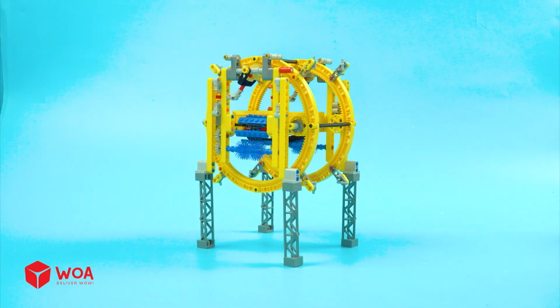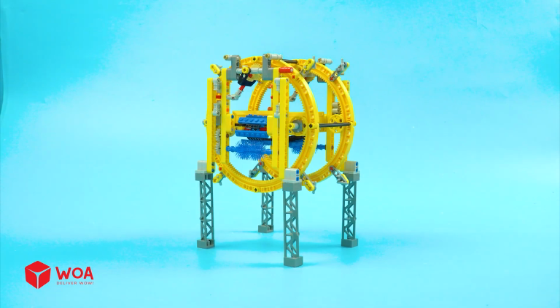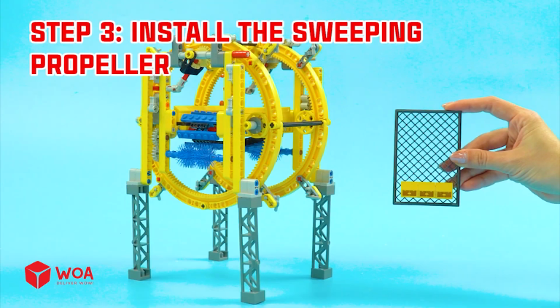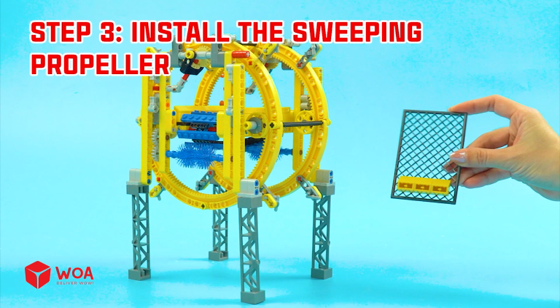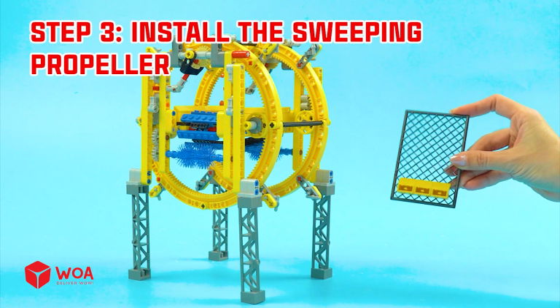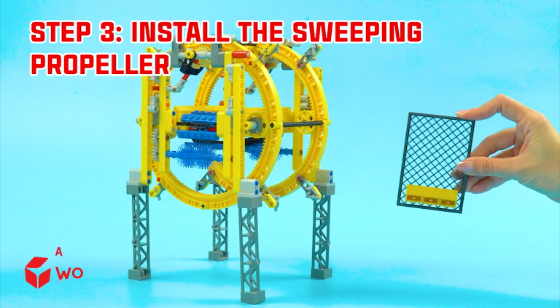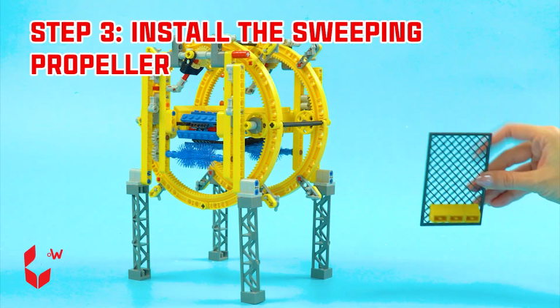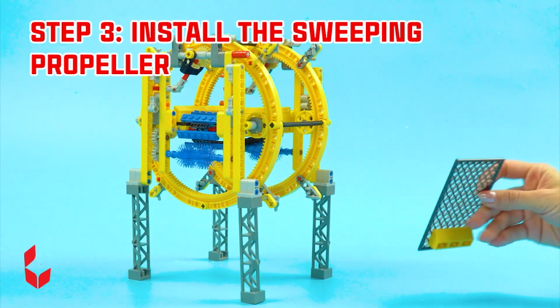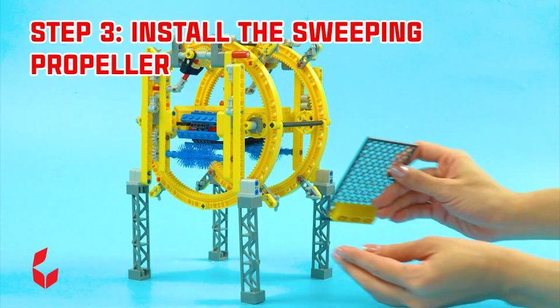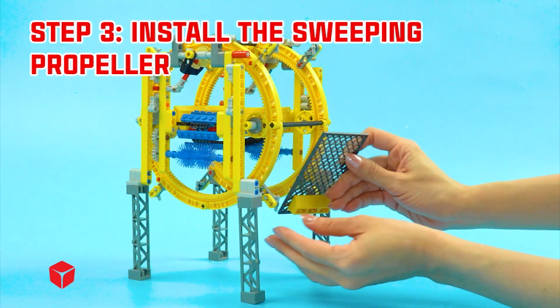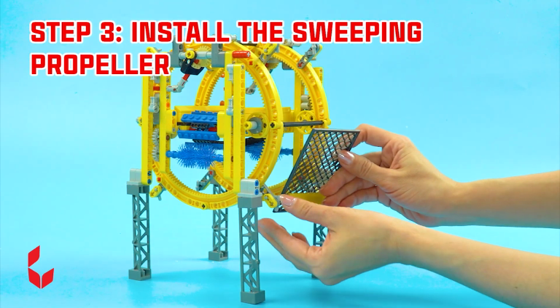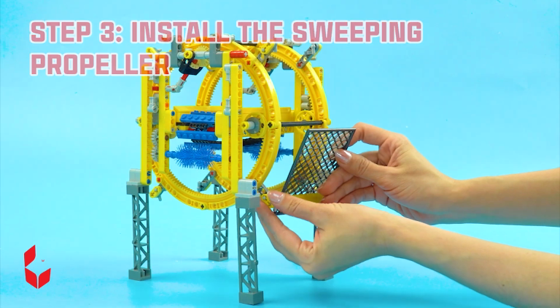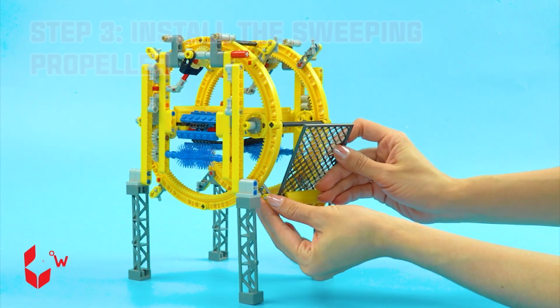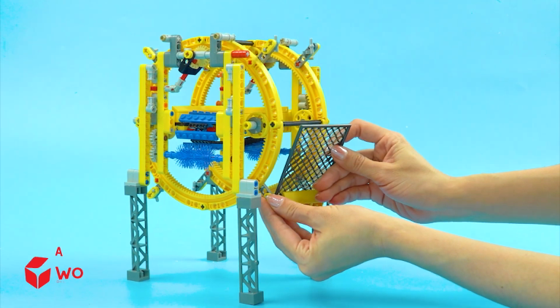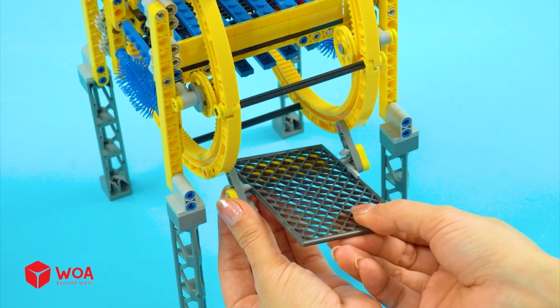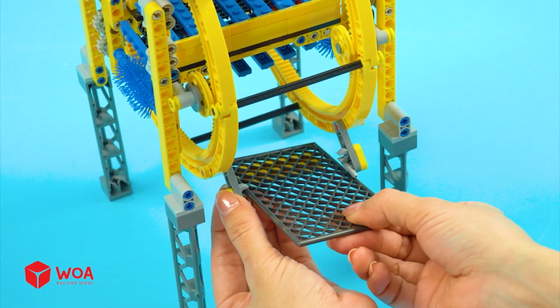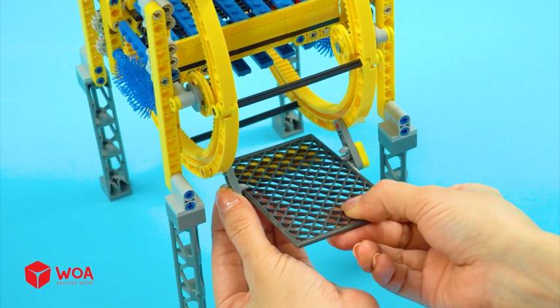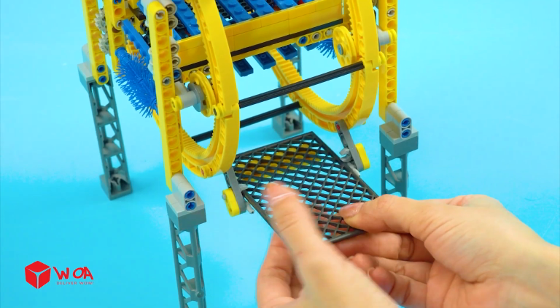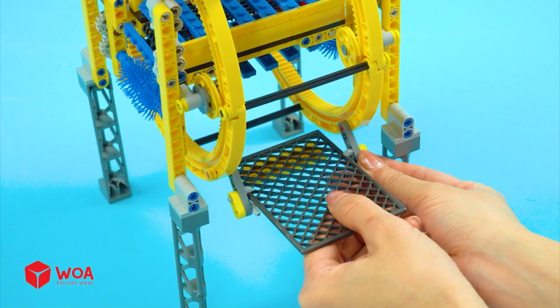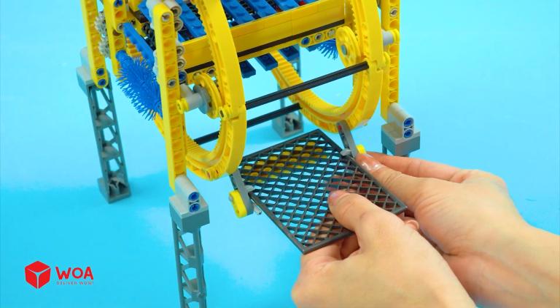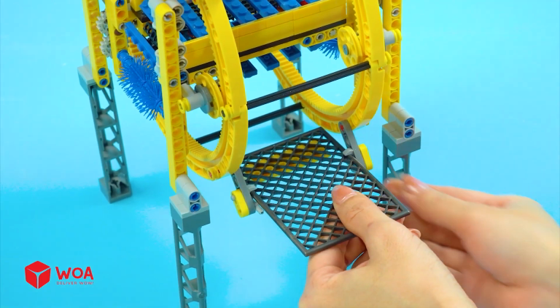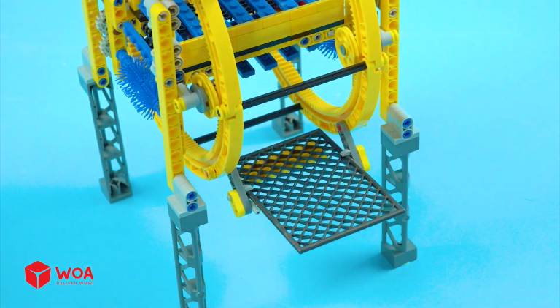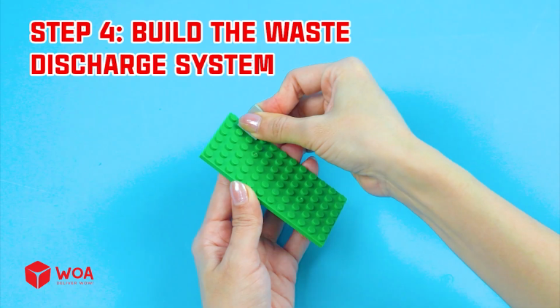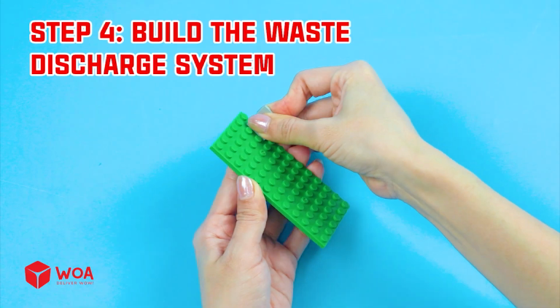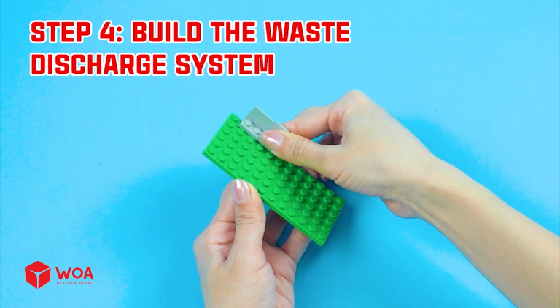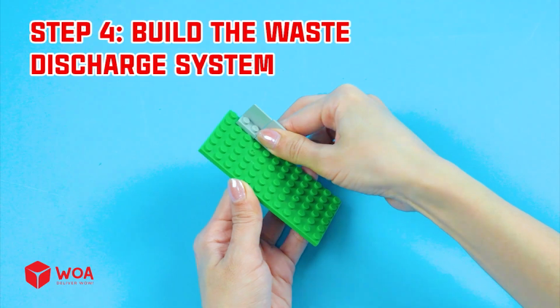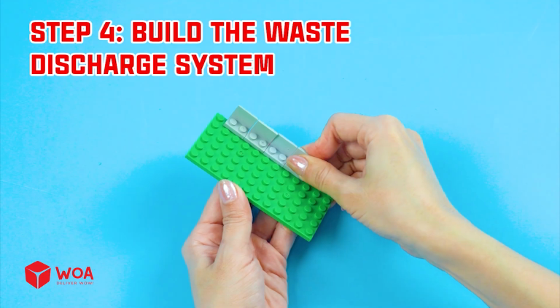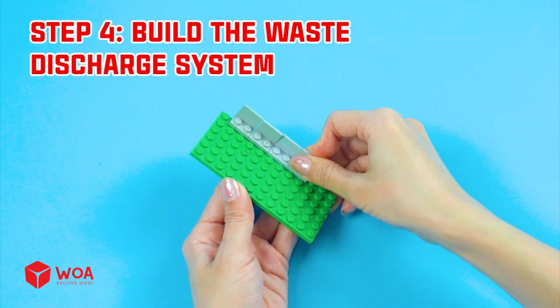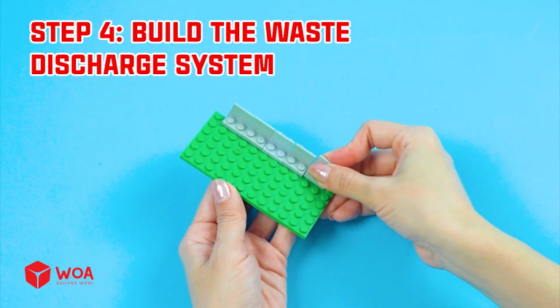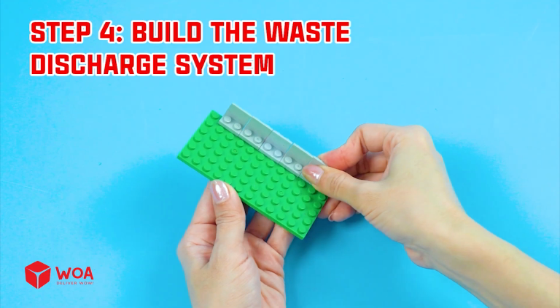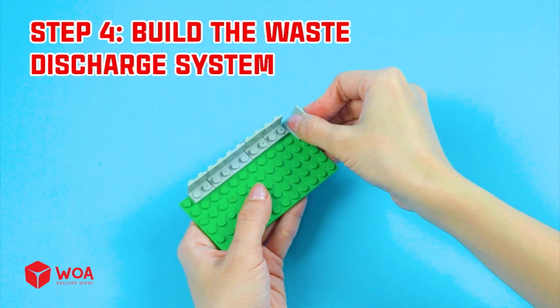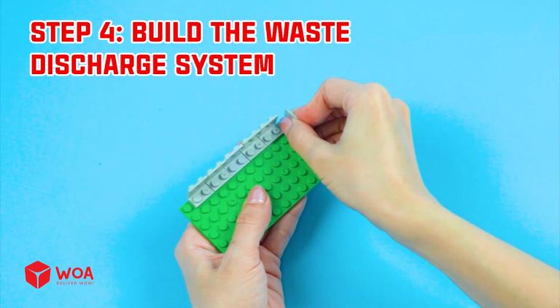Install the support gear. Step 3: Install the sweeping propeller. Step 4: Build the waste discharge system.